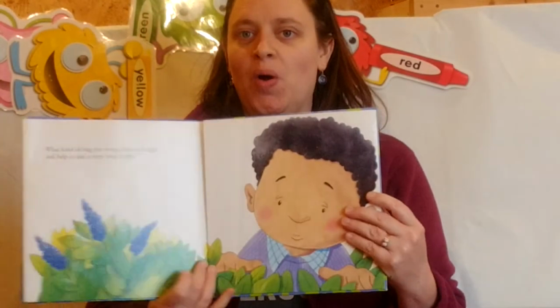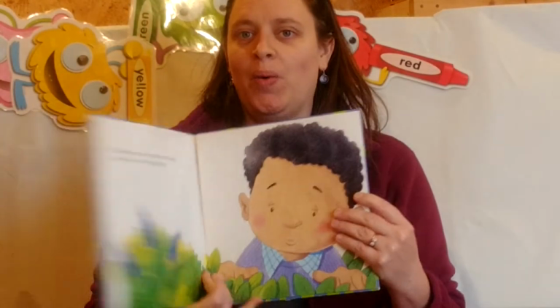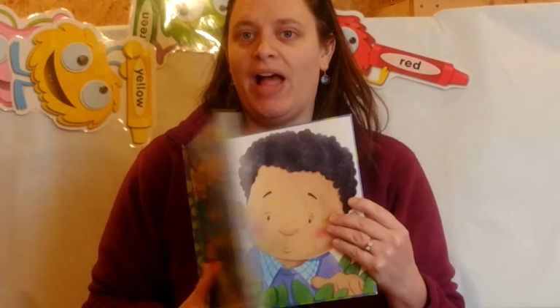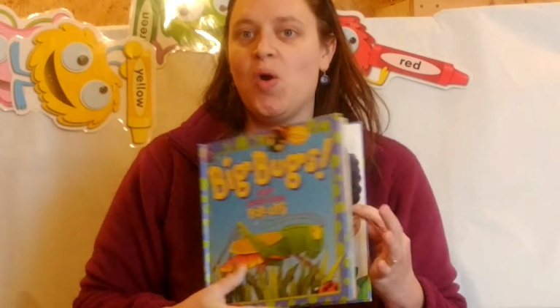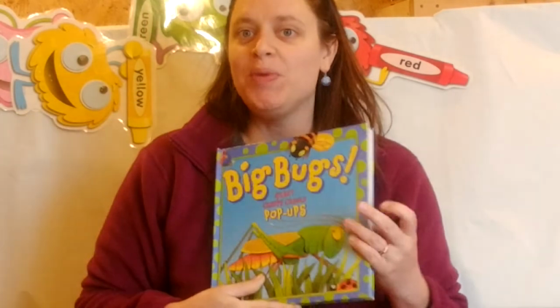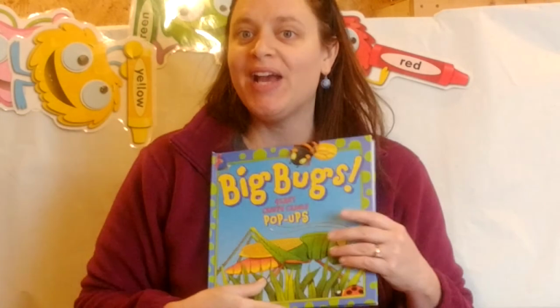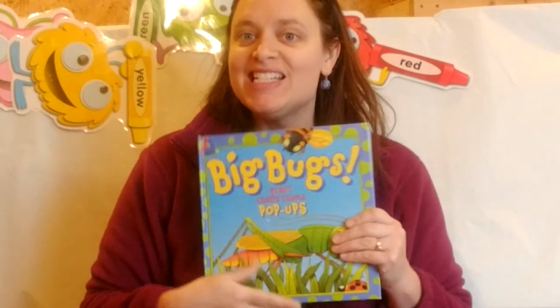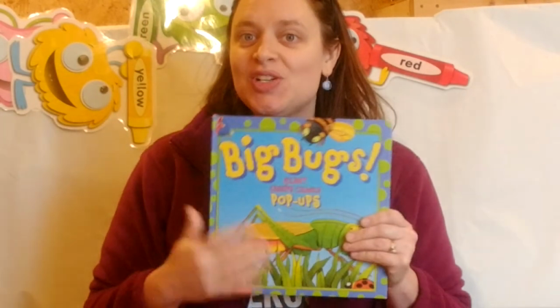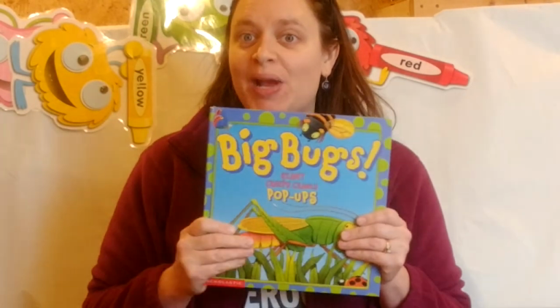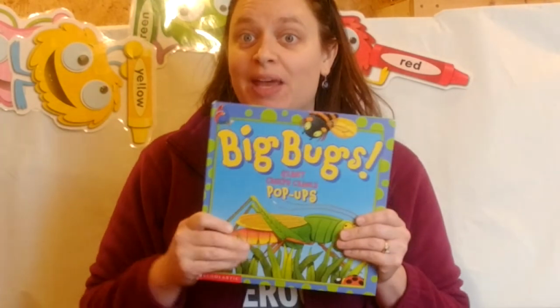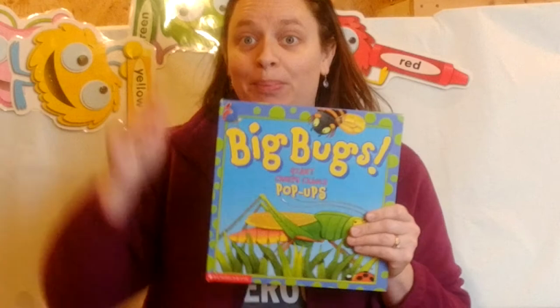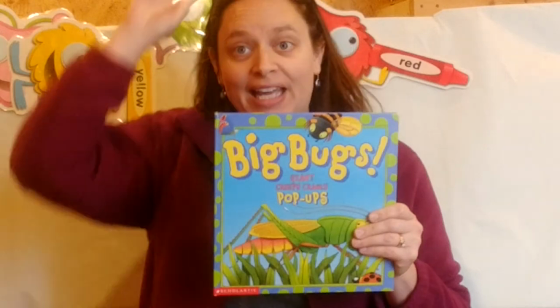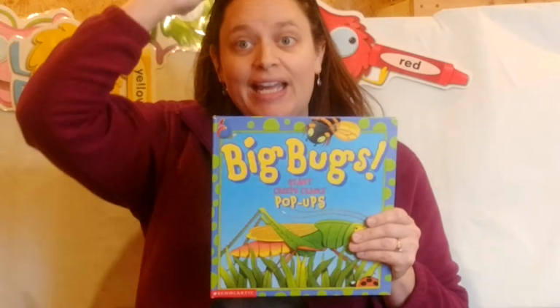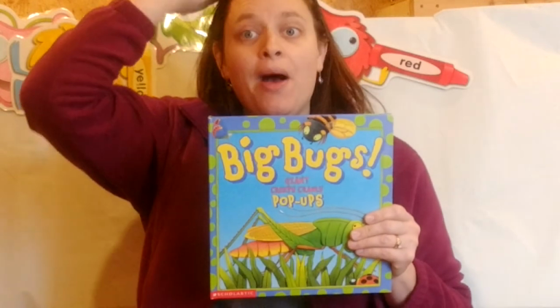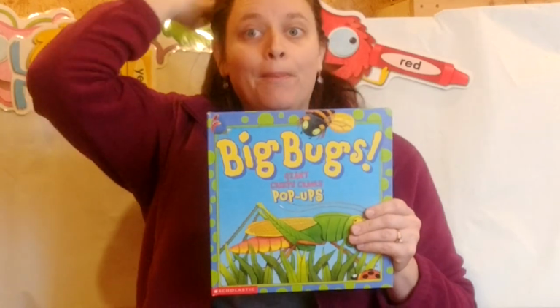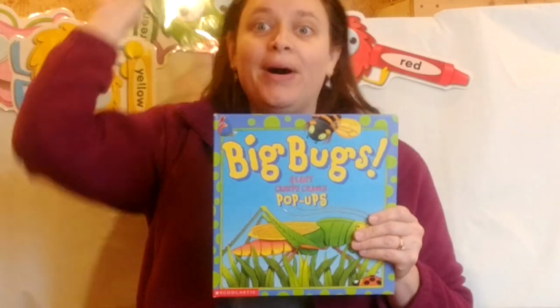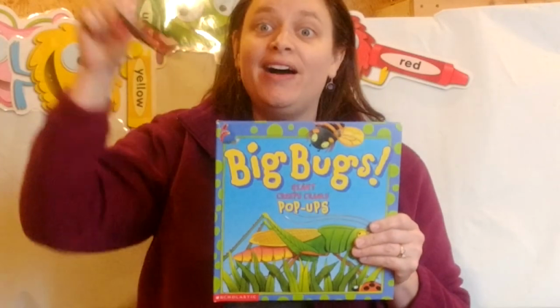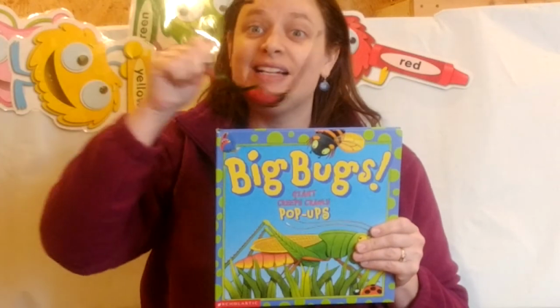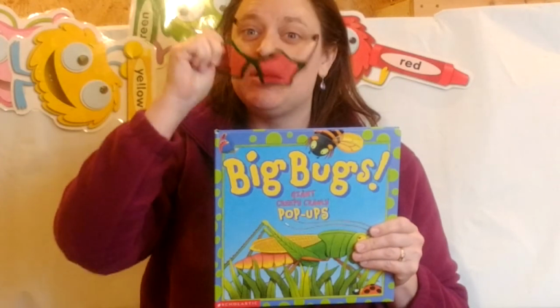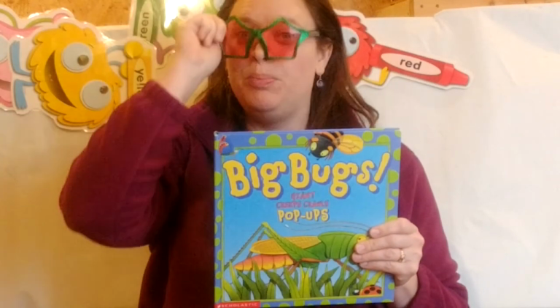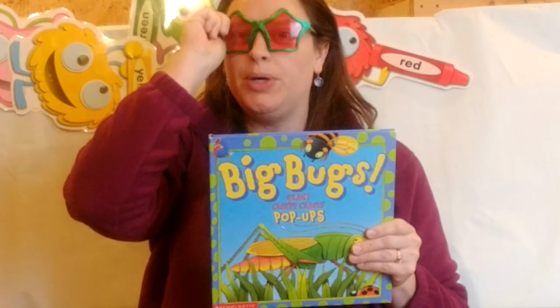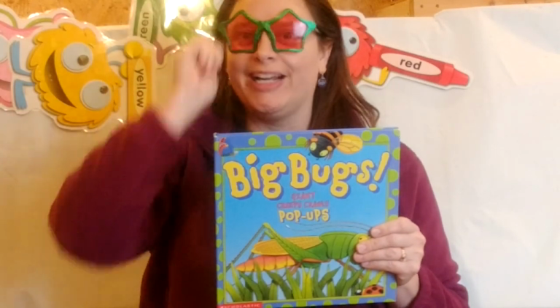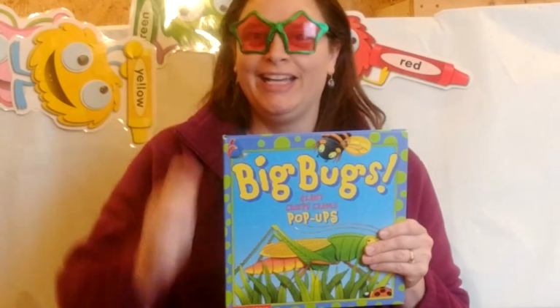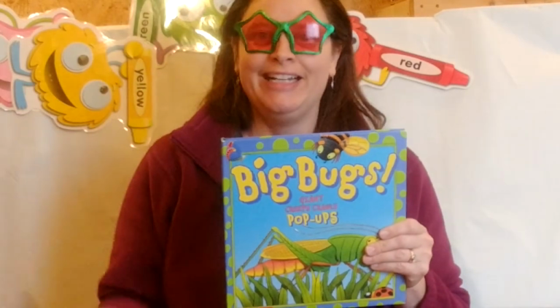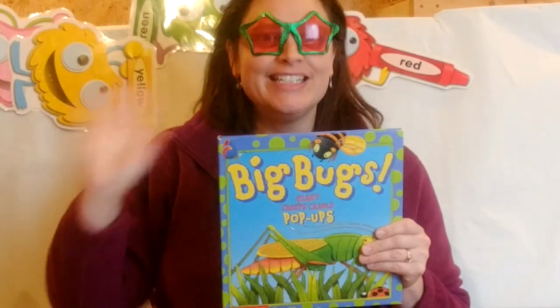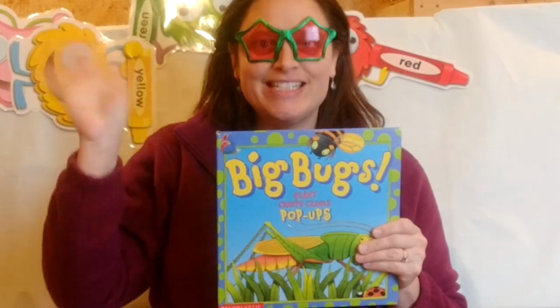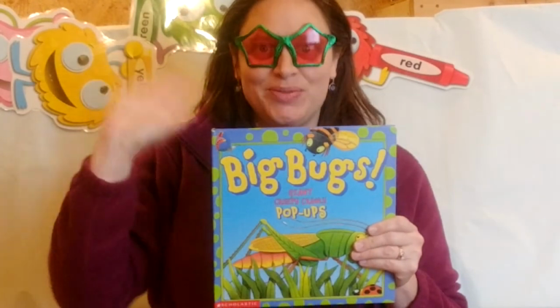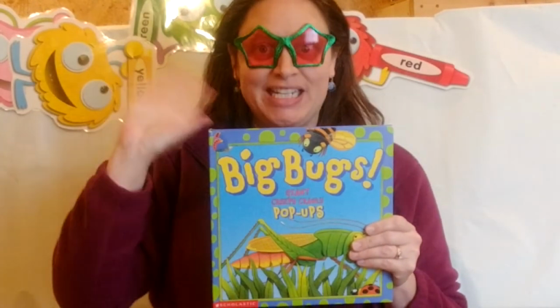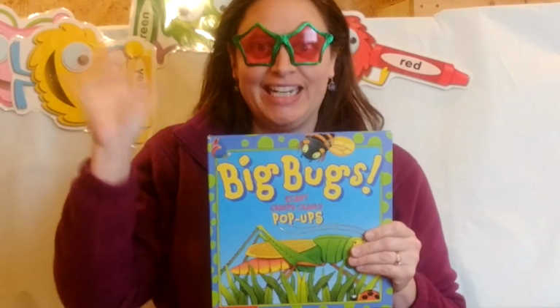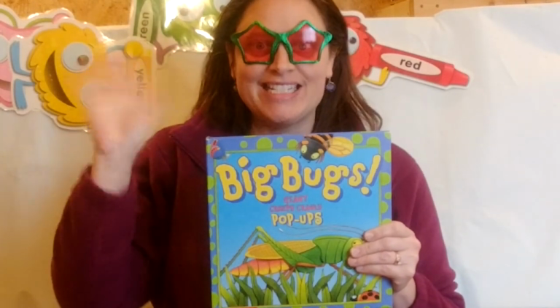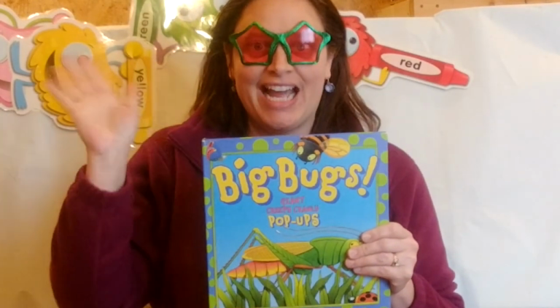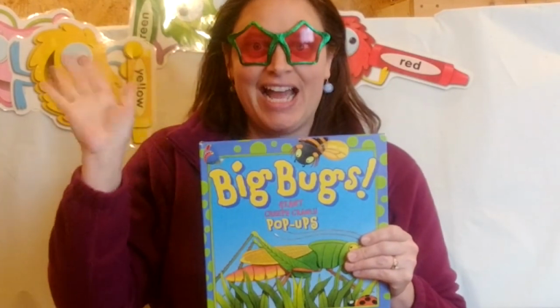Well, I hope you guys enjoyed the Big Bugs book. See you next time!